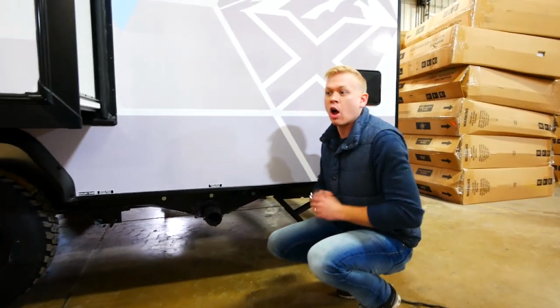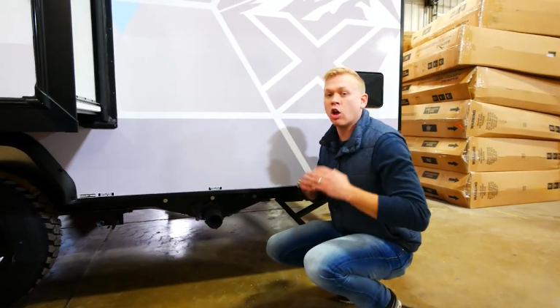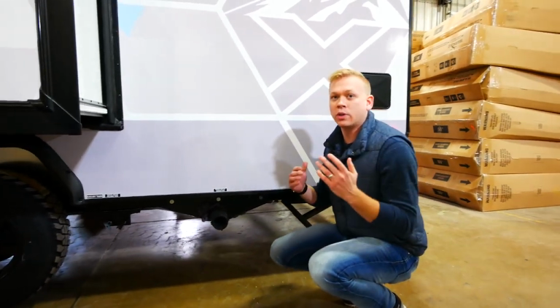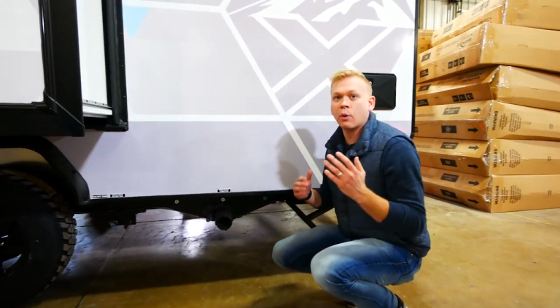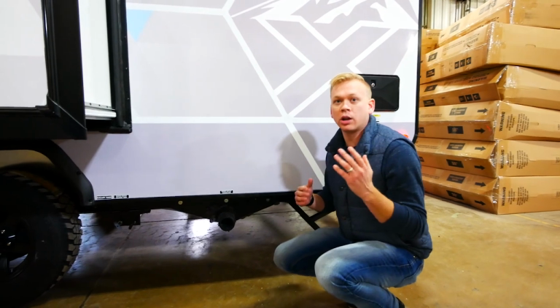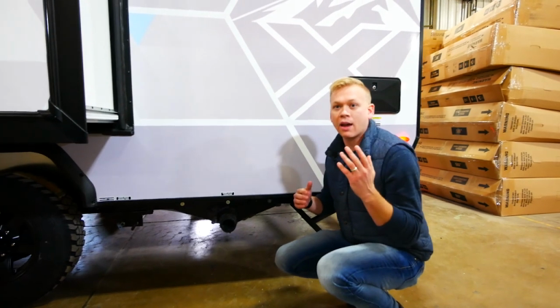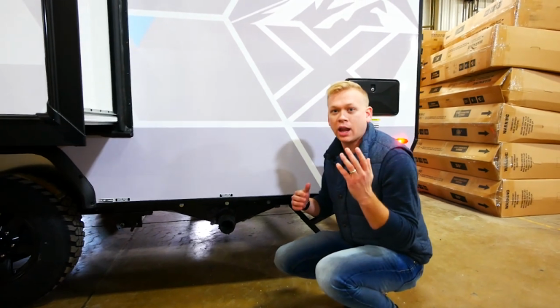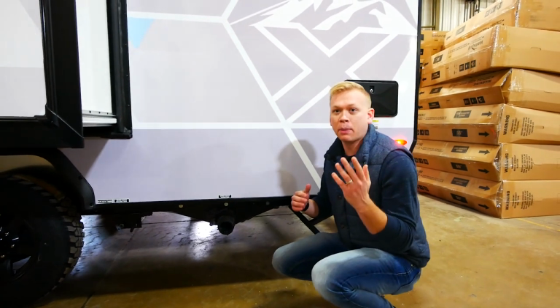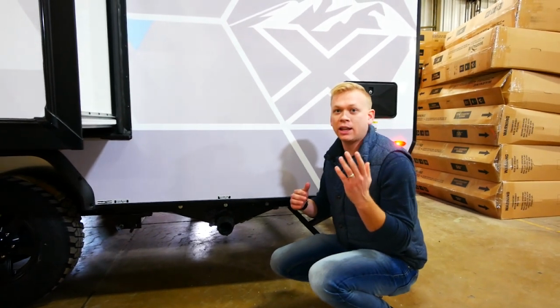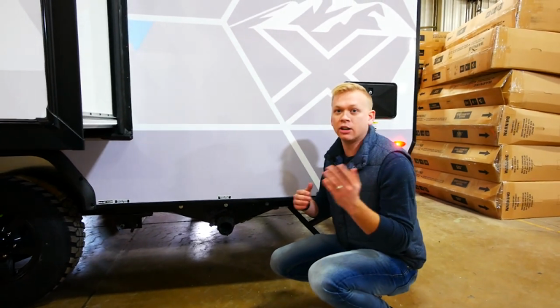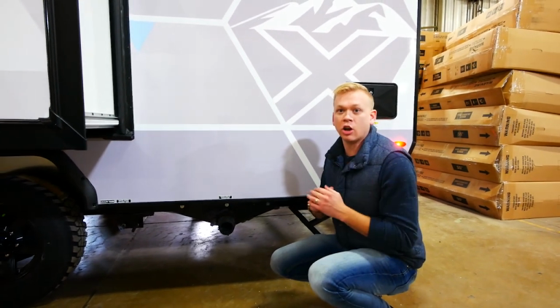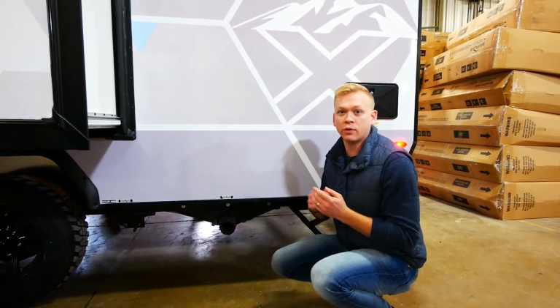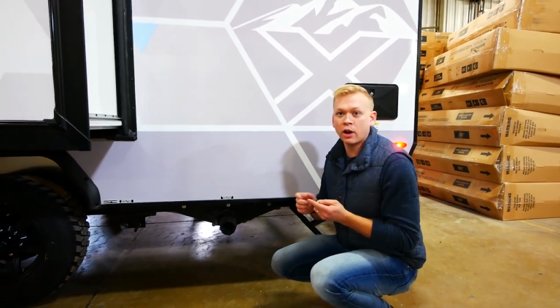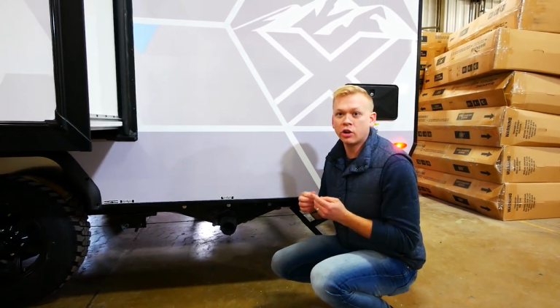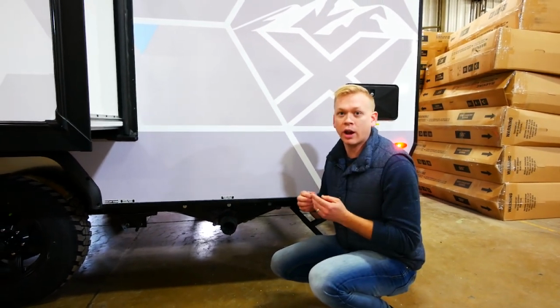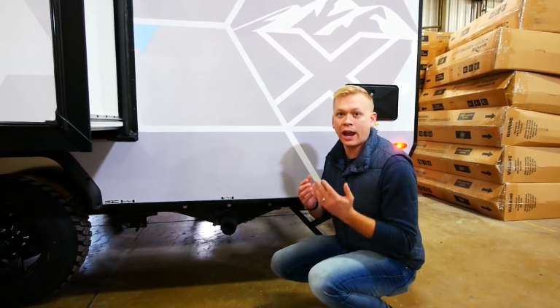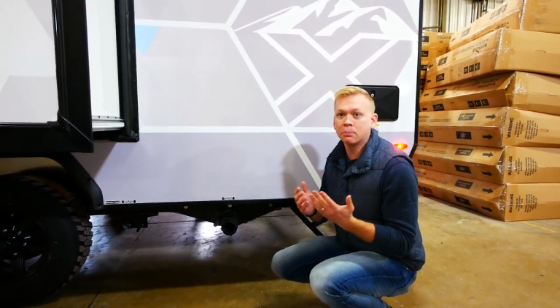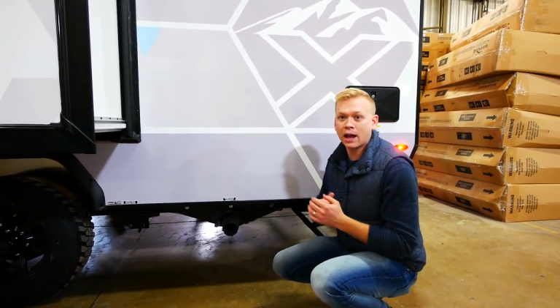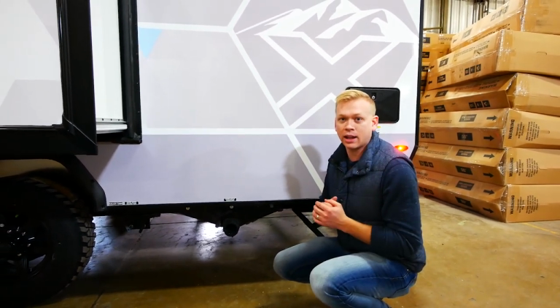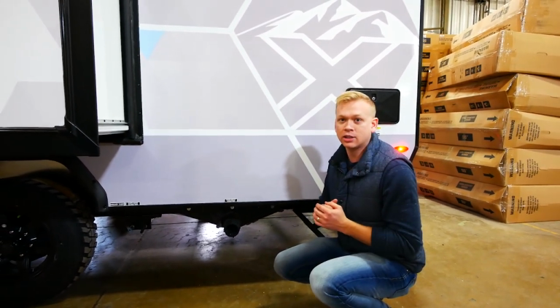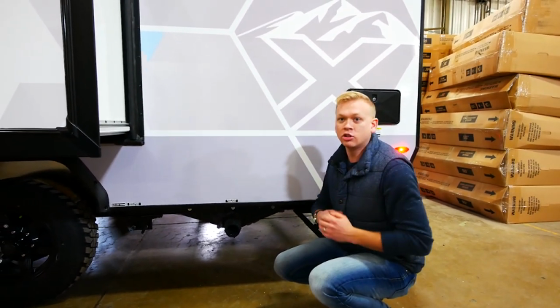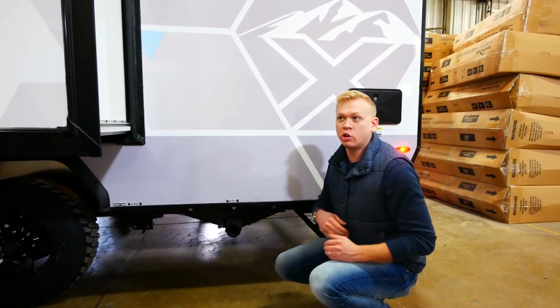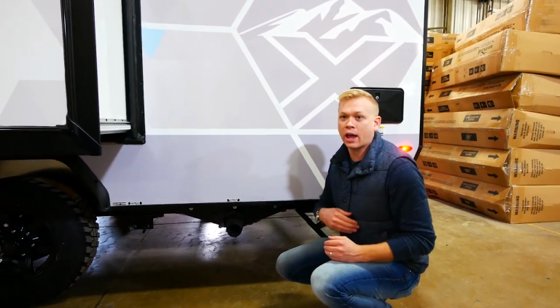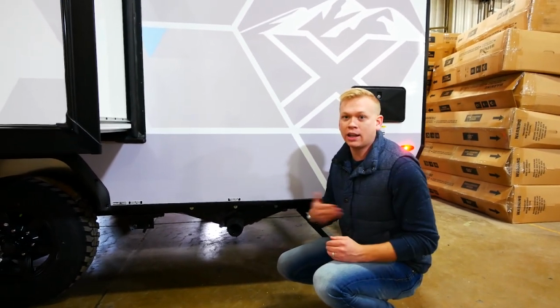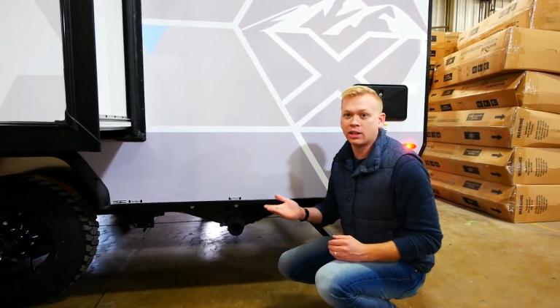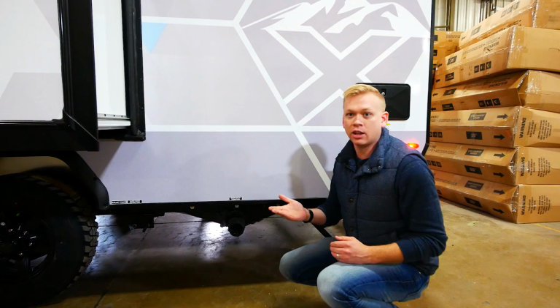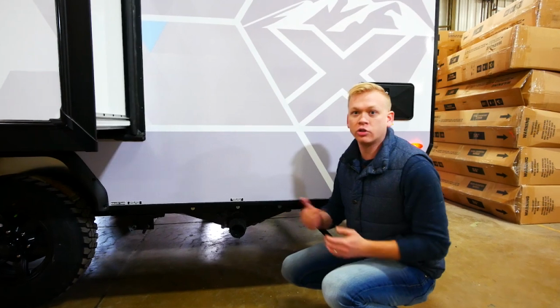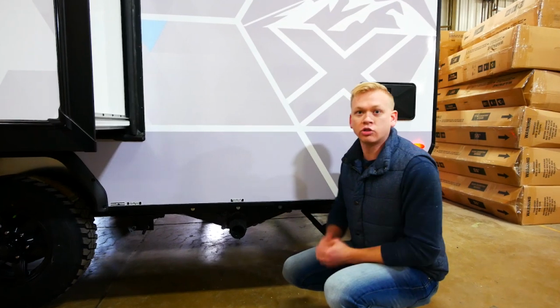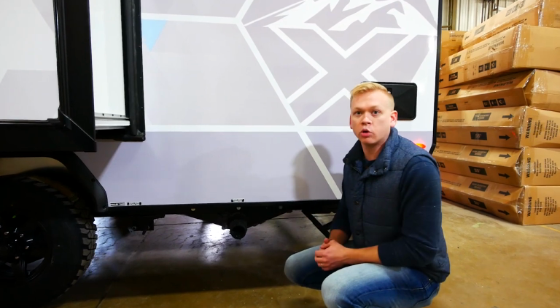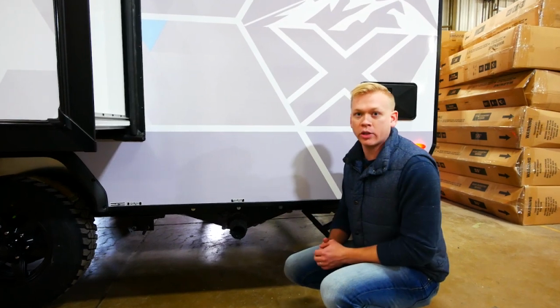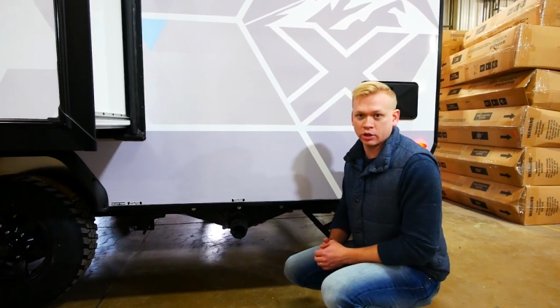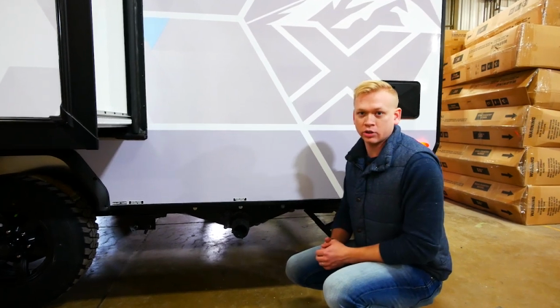Along with that we're going to have tank pad heaters on your fresh, gray, and black tanks so that you can add heat to any of those in colder weather conditions.